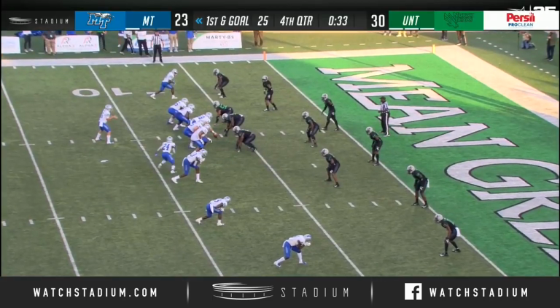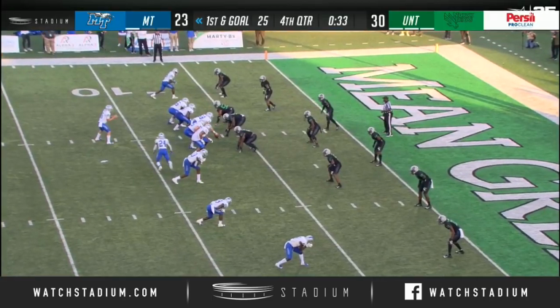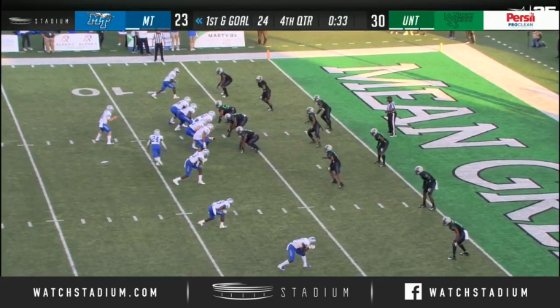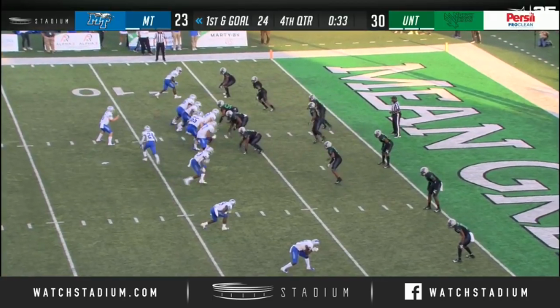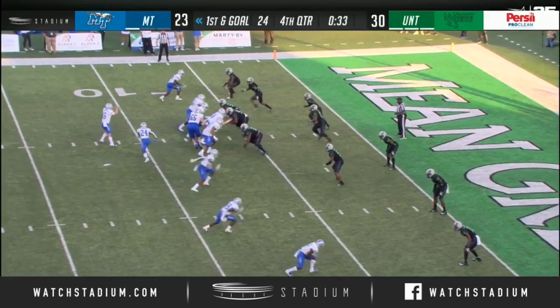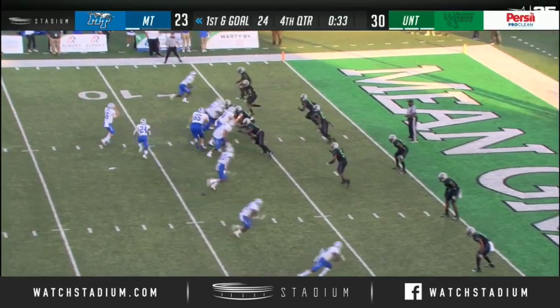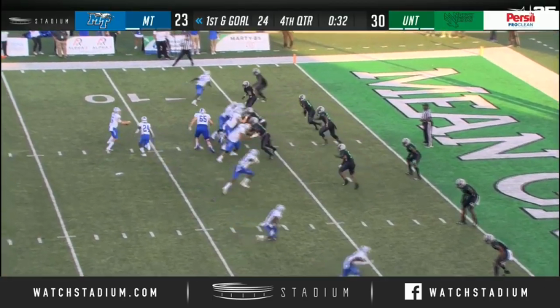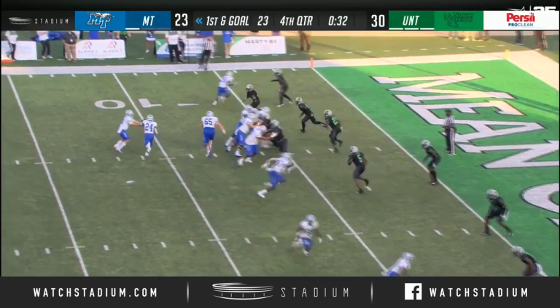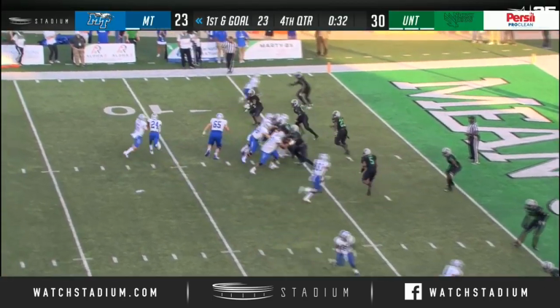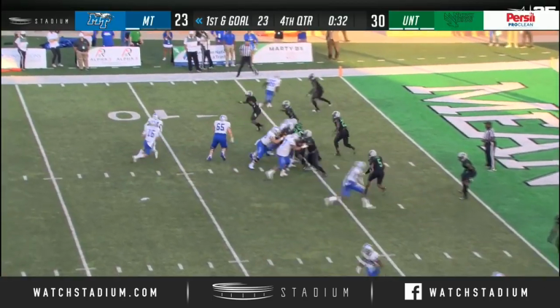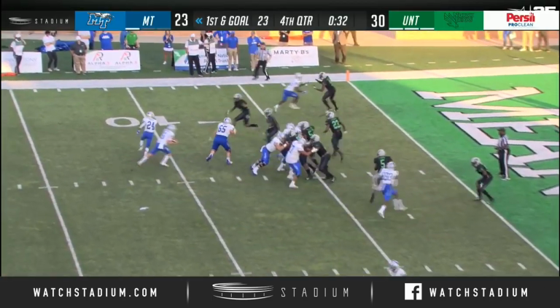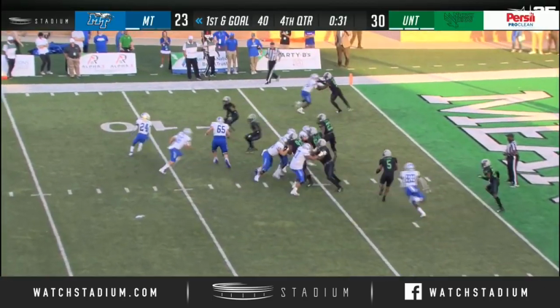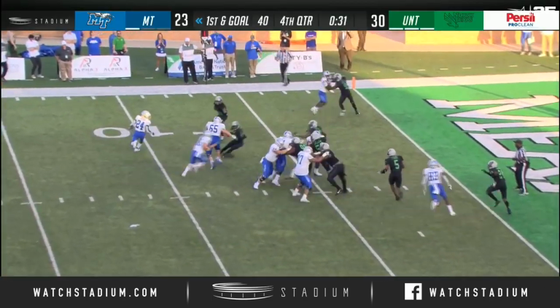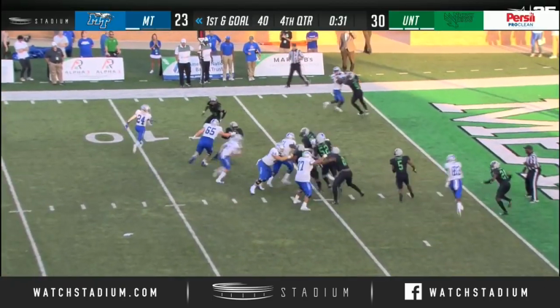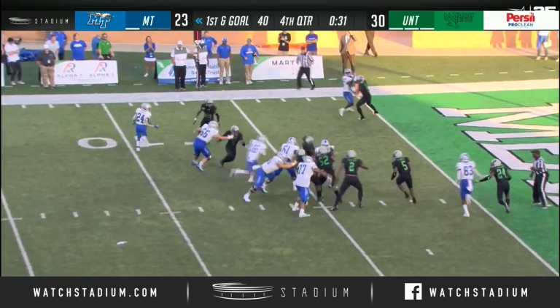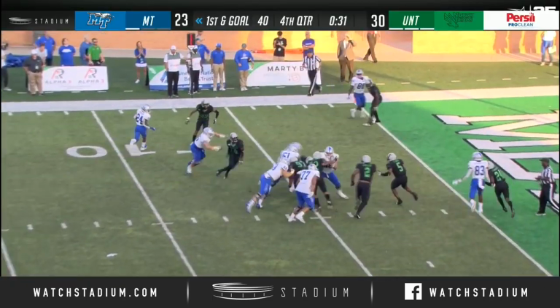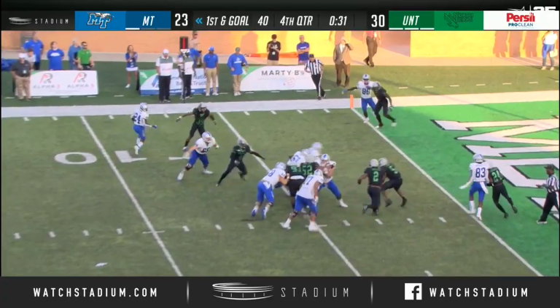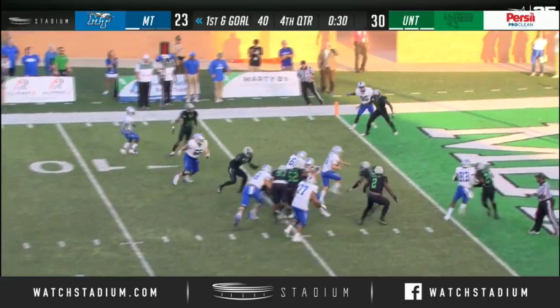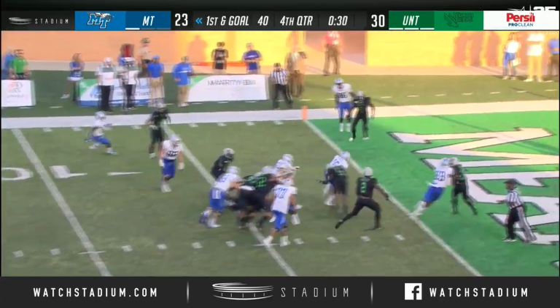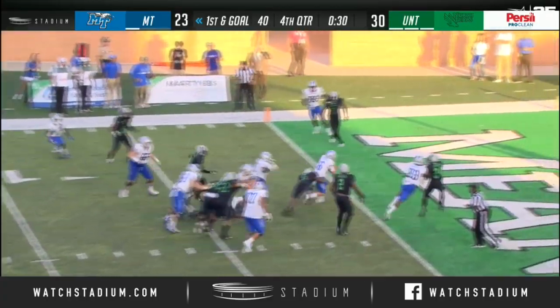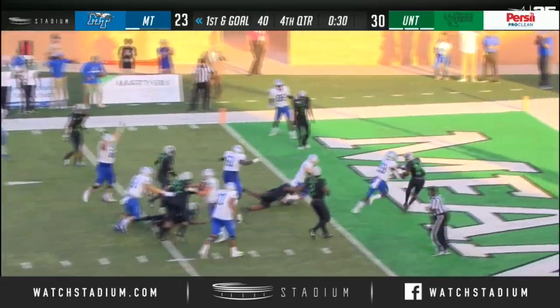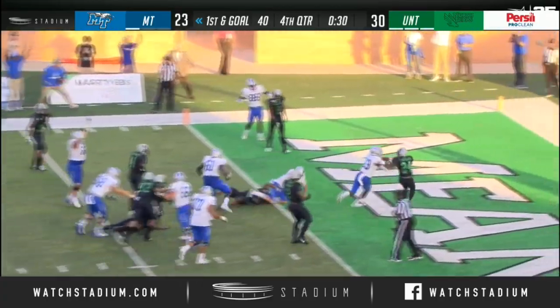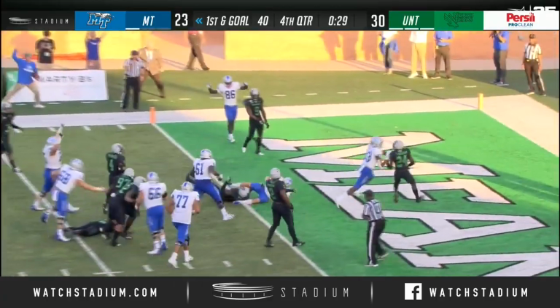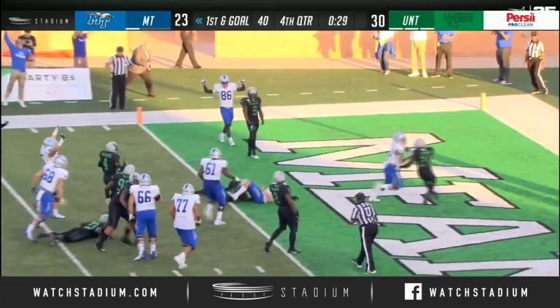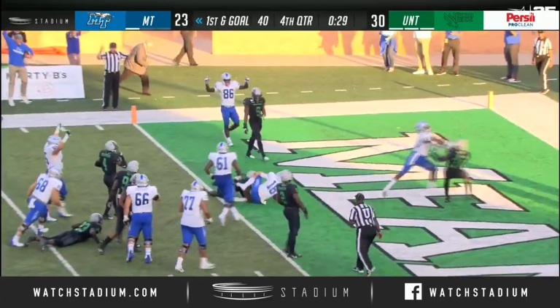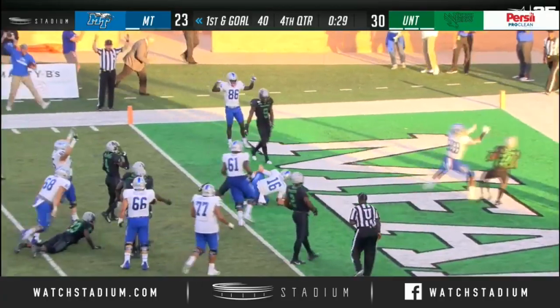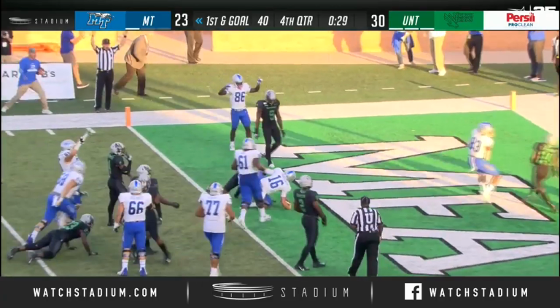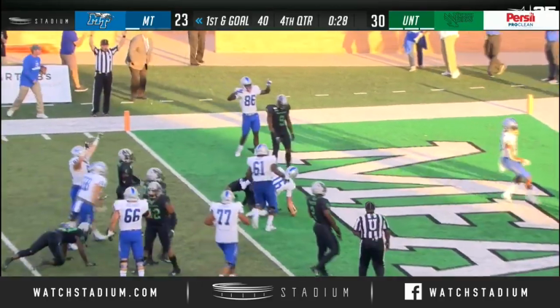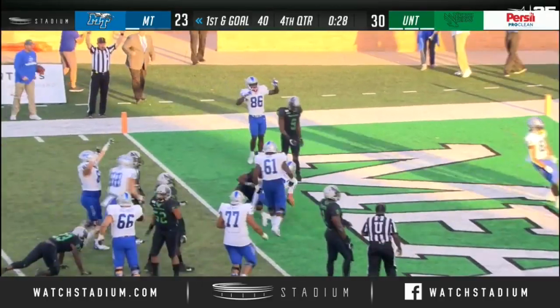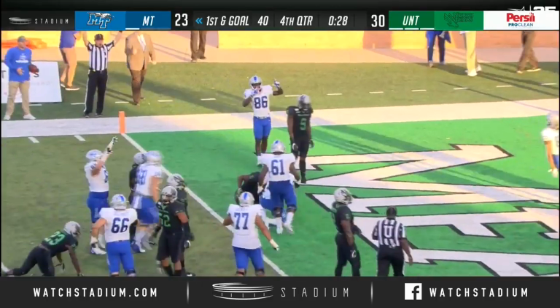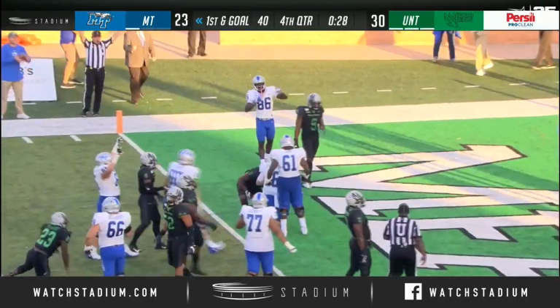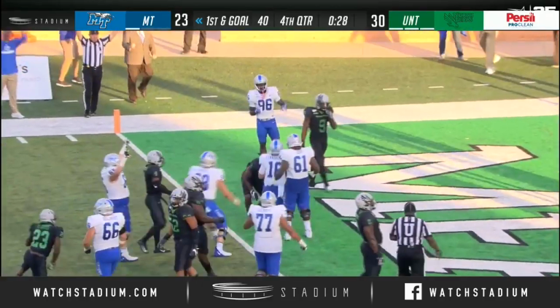Sneaks right behind him for the big completion — Cunningham keeps it and scores!